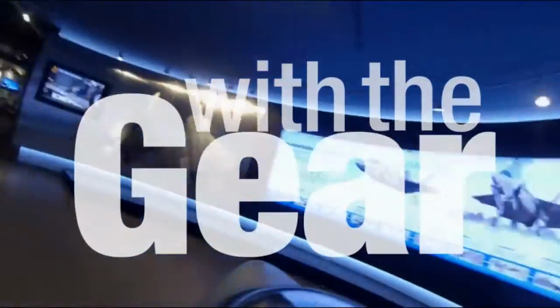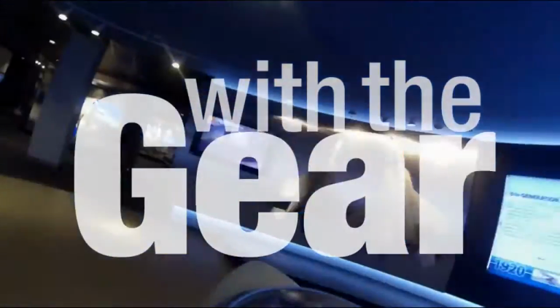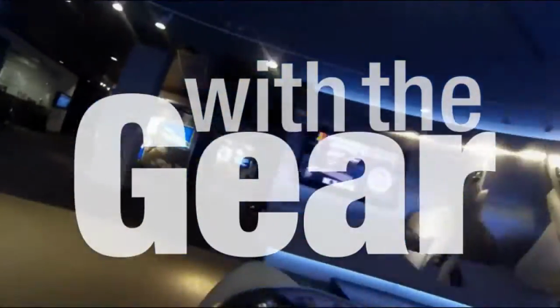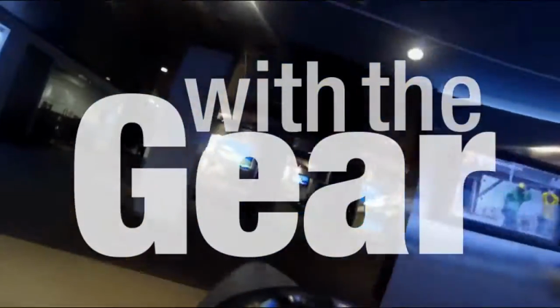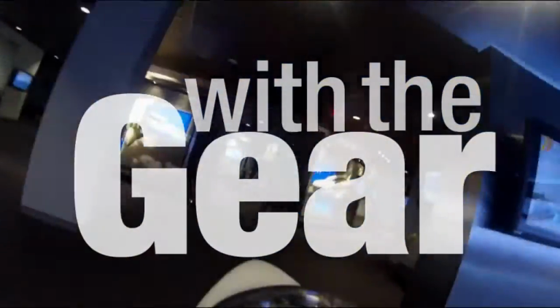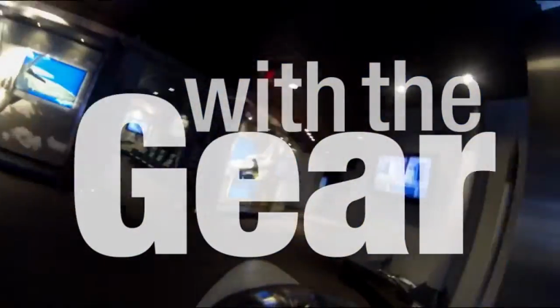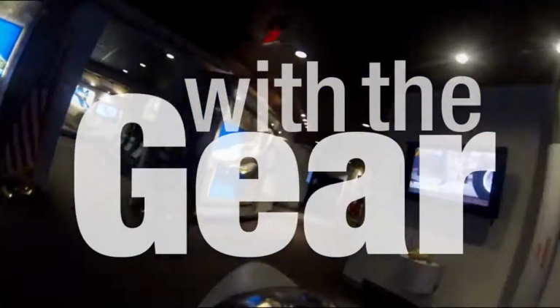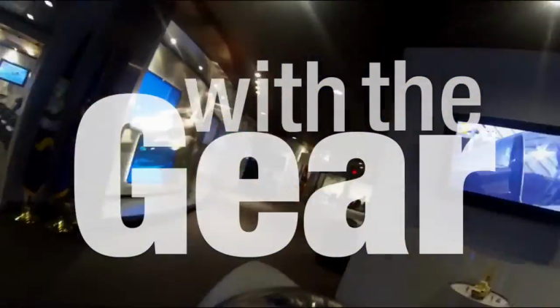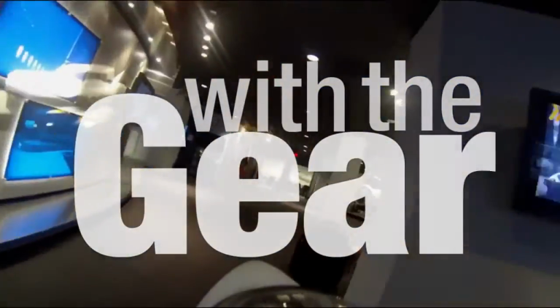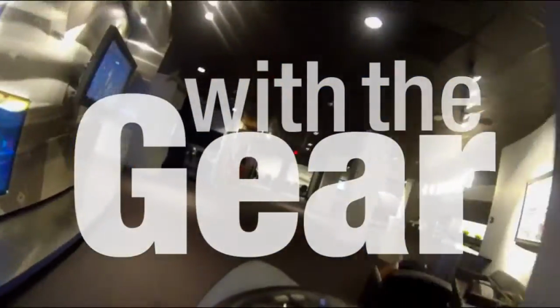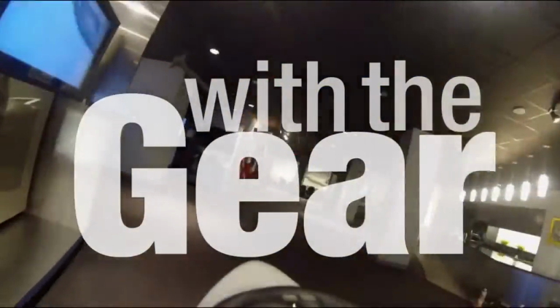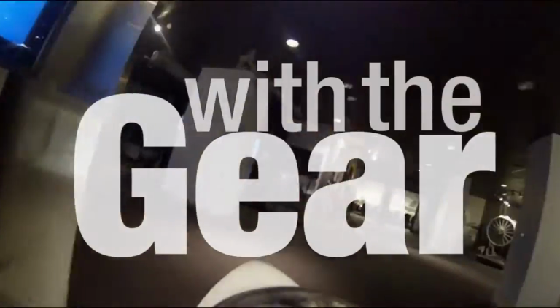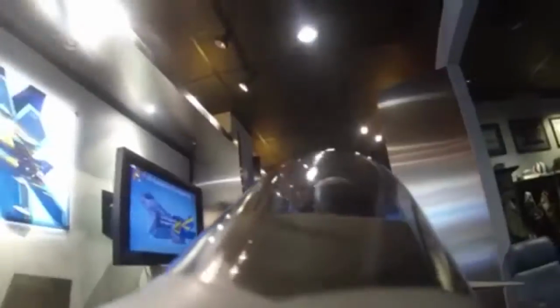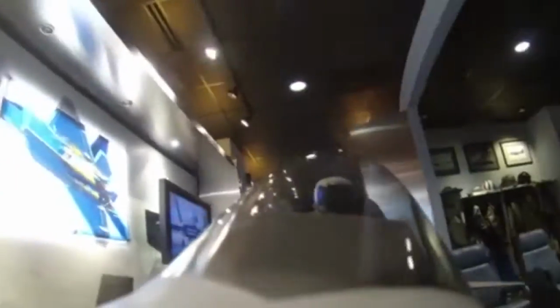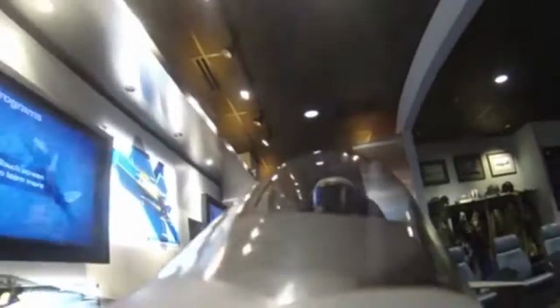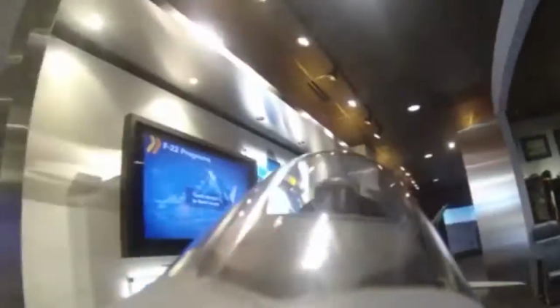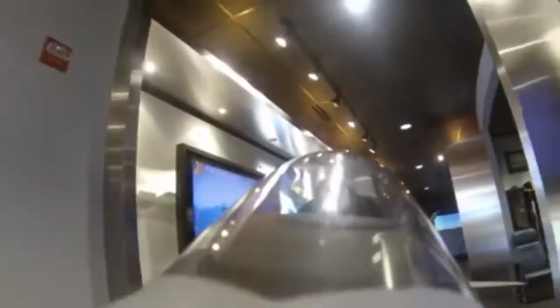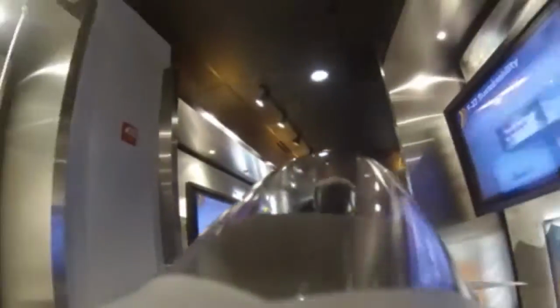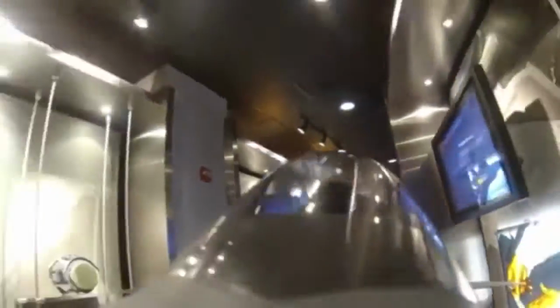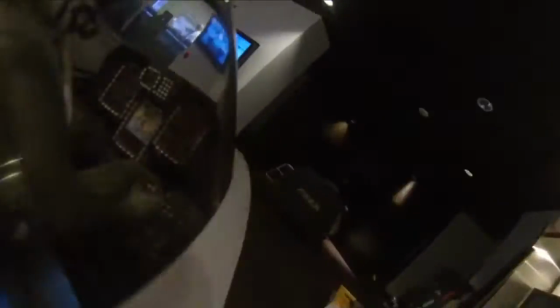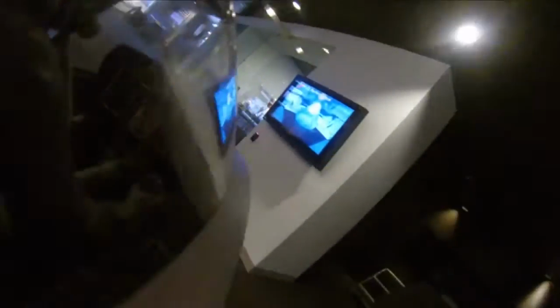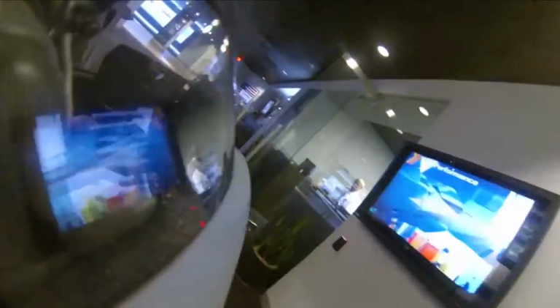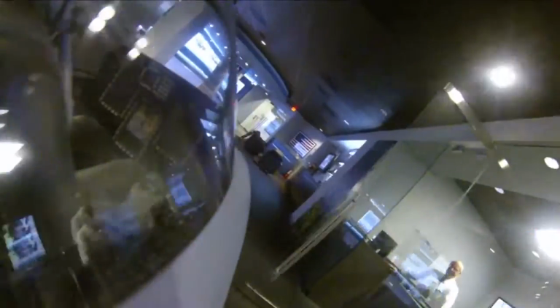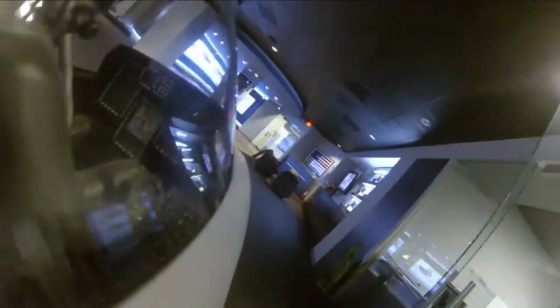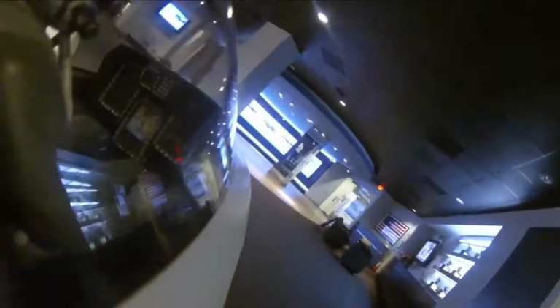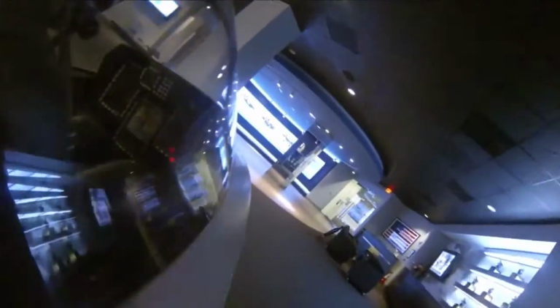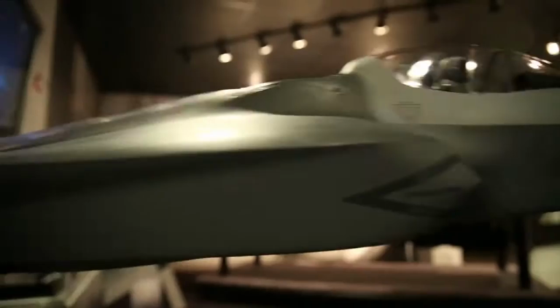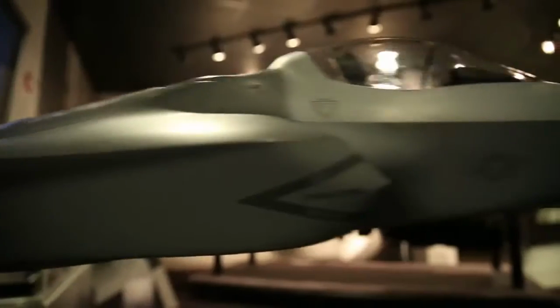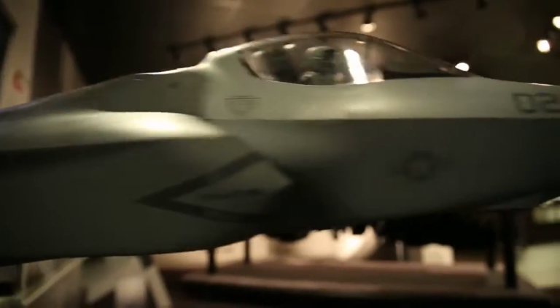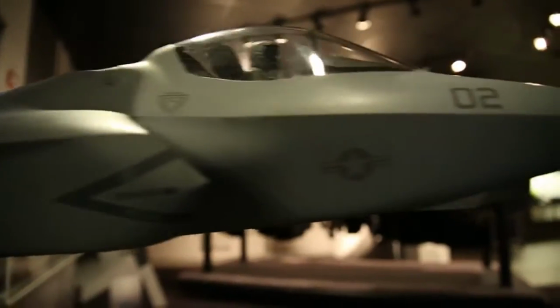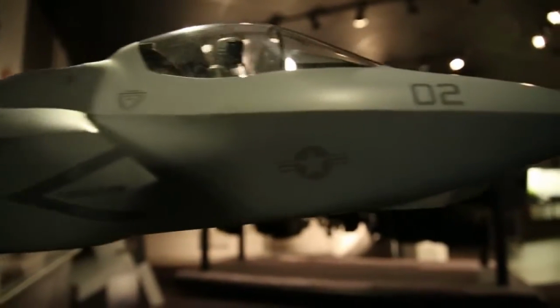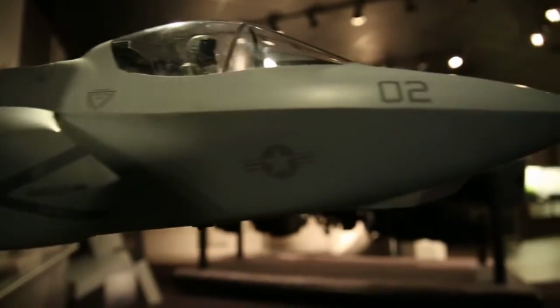We're at Lockheed Martin's Fighter Demonstration Center, learning about the F-35 demonstrator.